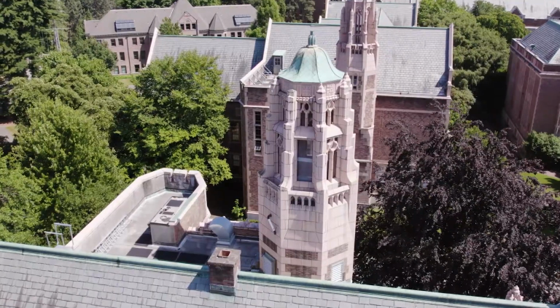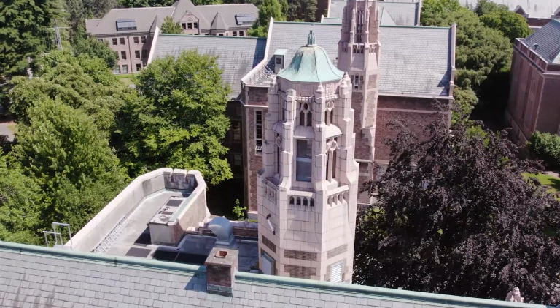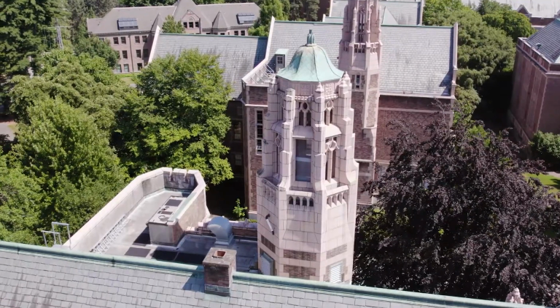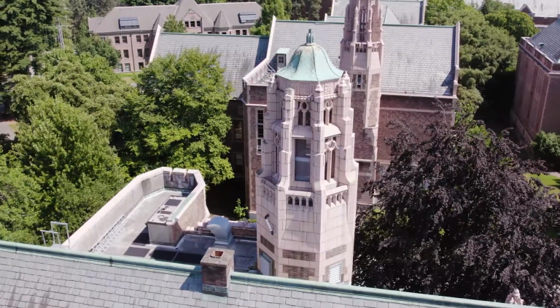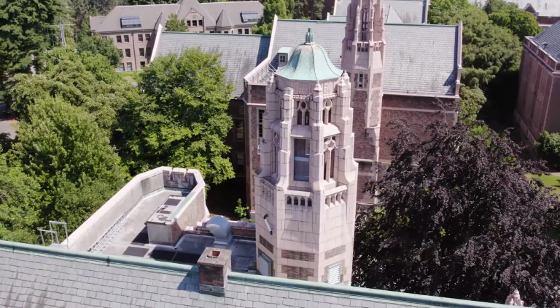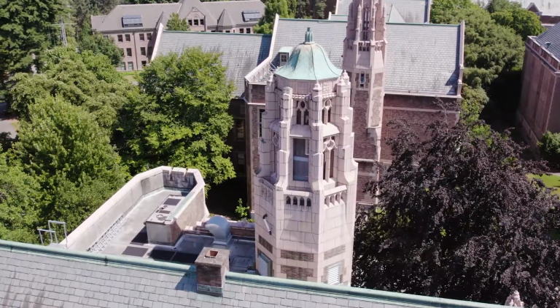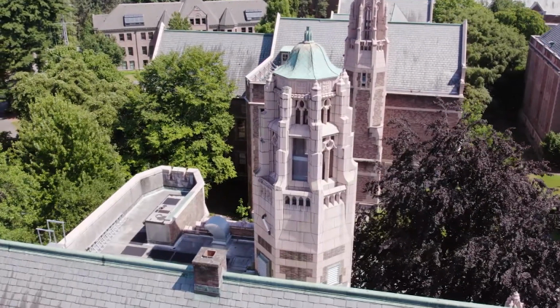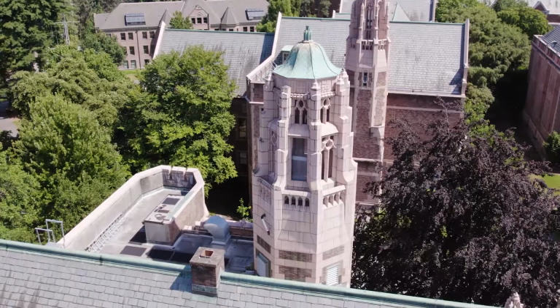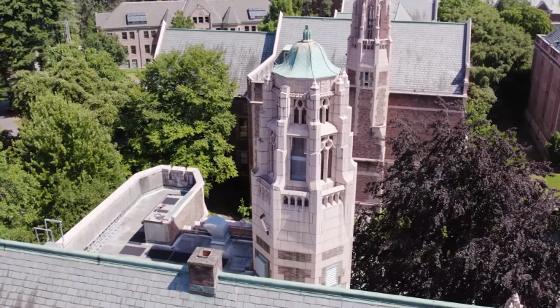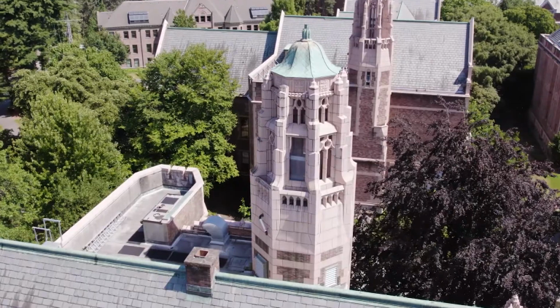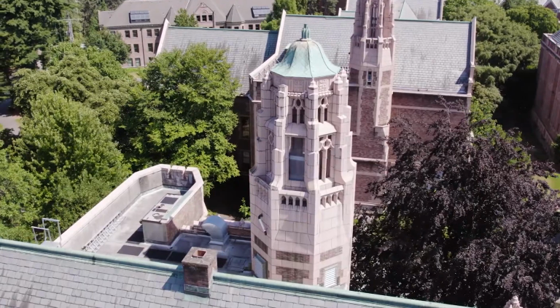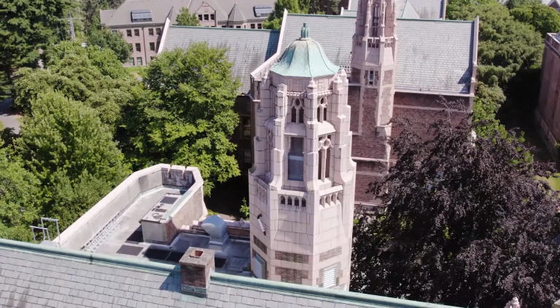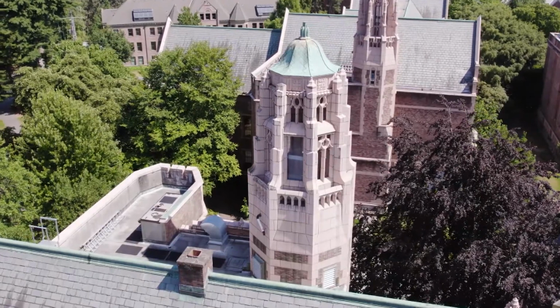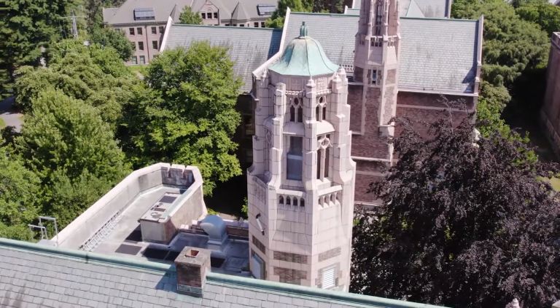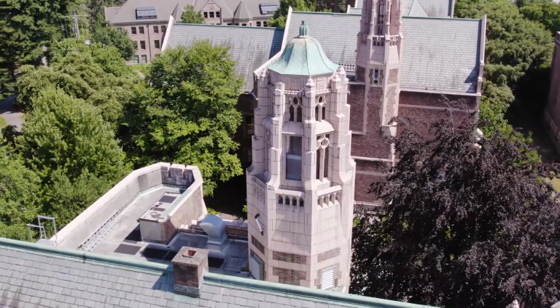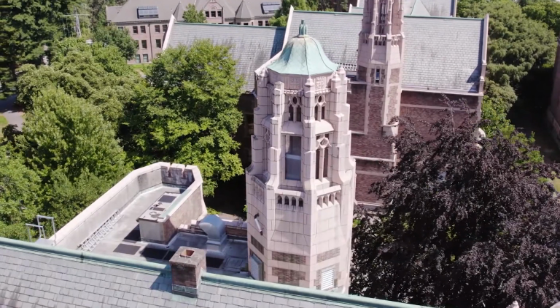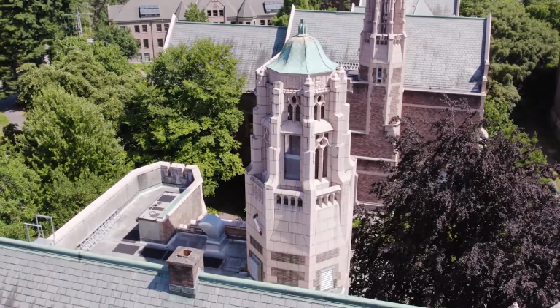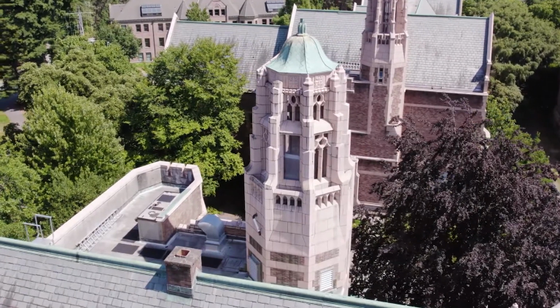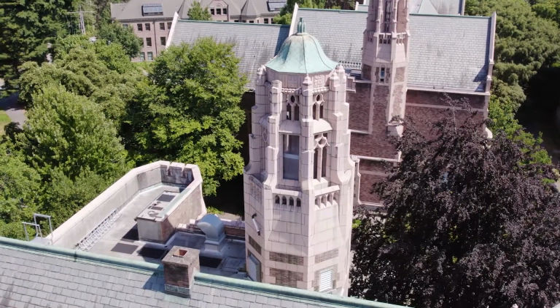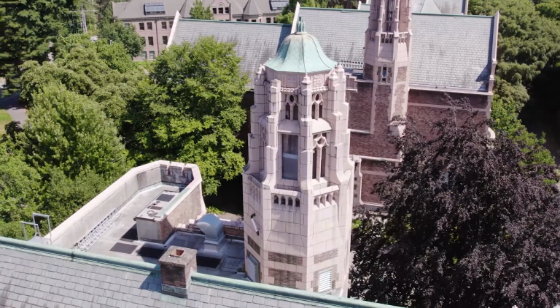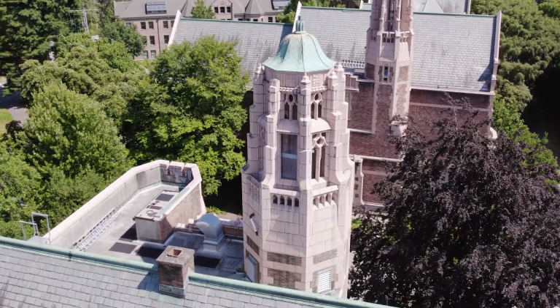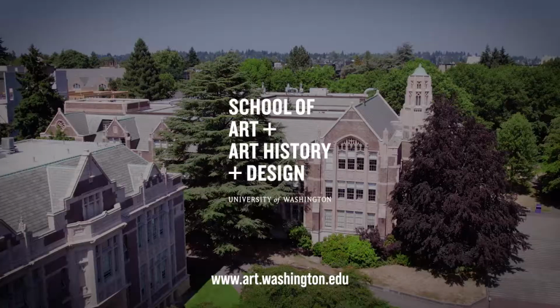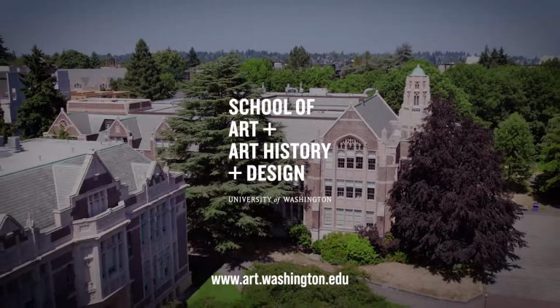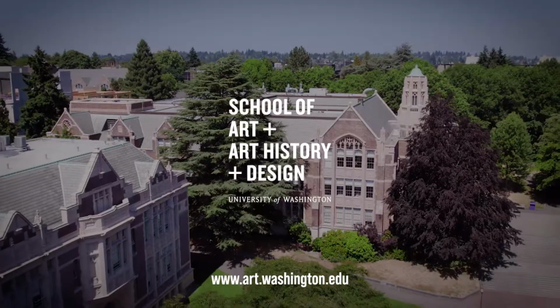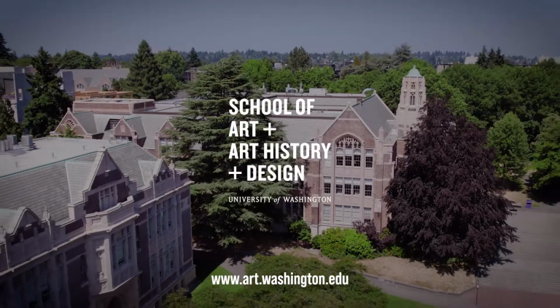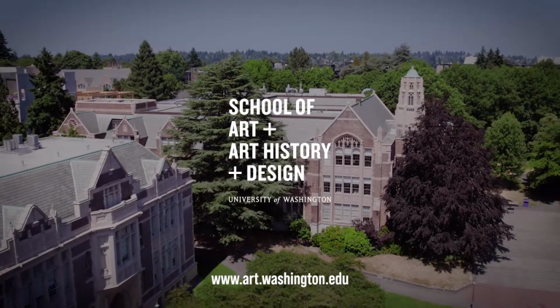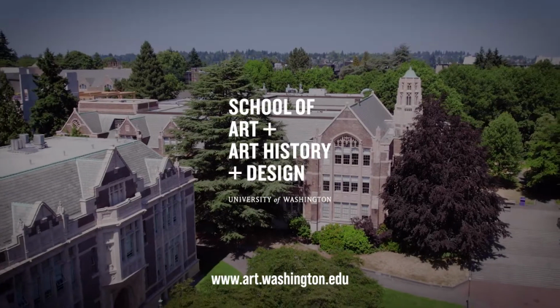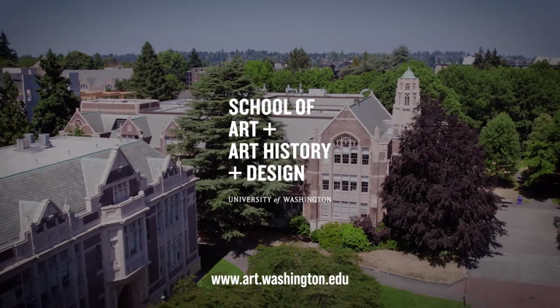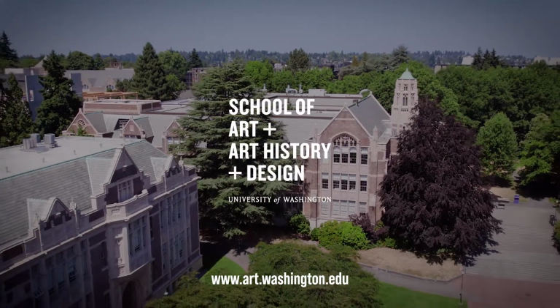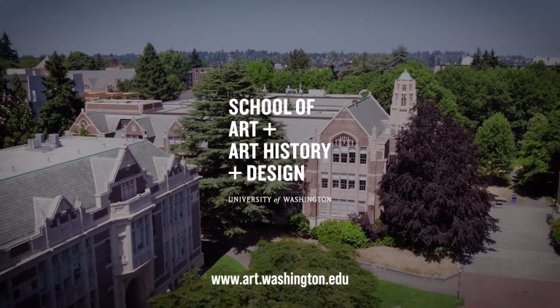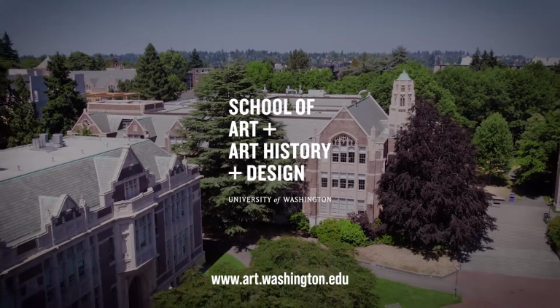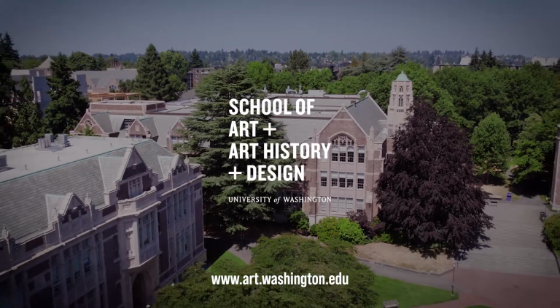To learn more about the UW School of Art, Art History and Design, visit art.washington.edu. Thank you!